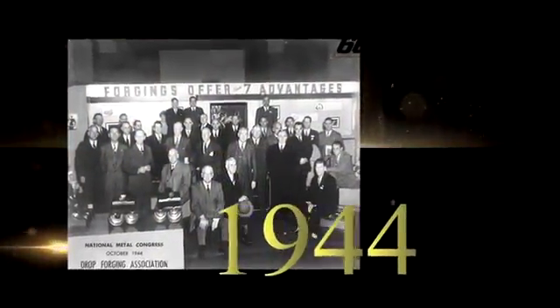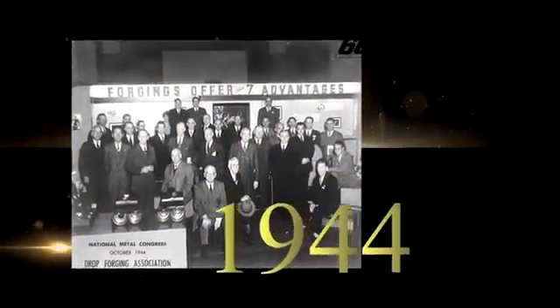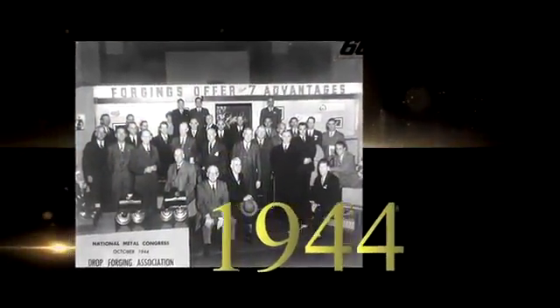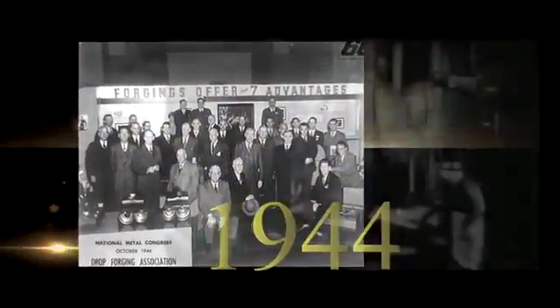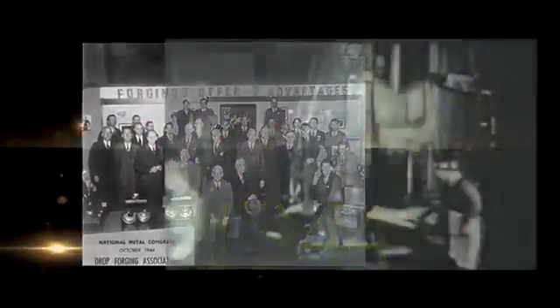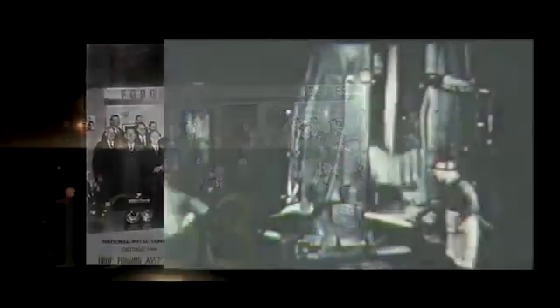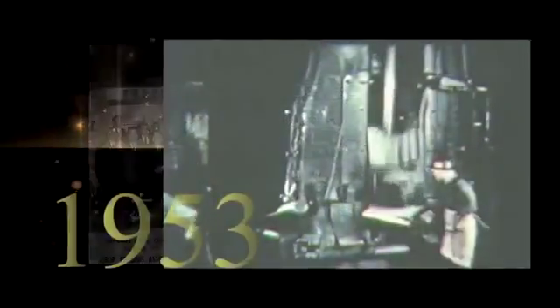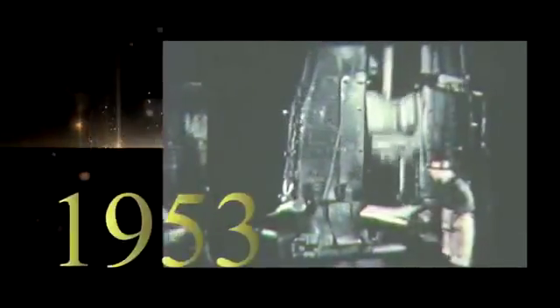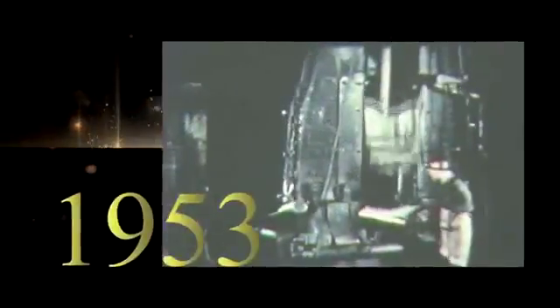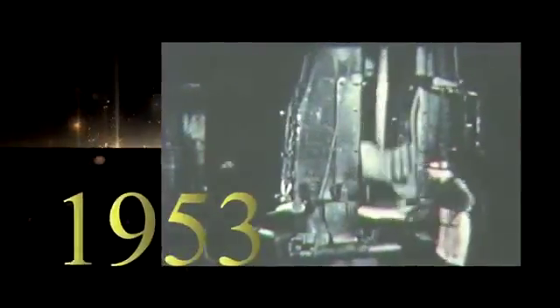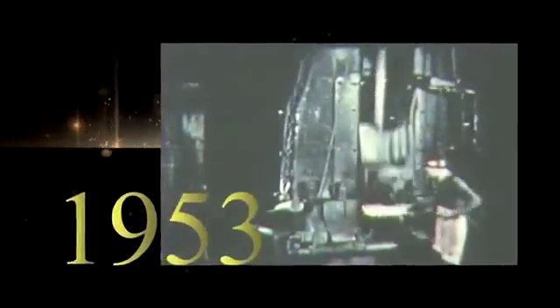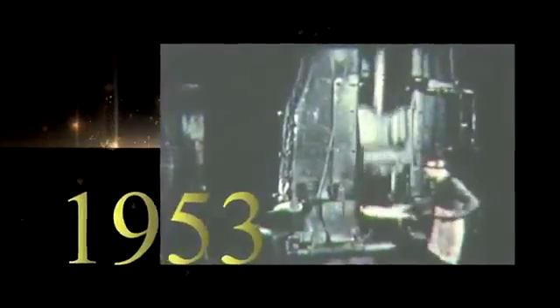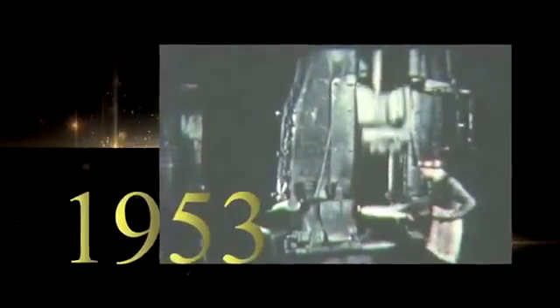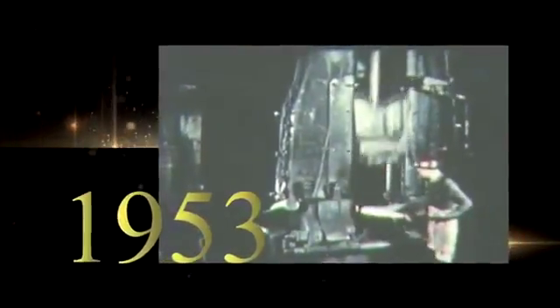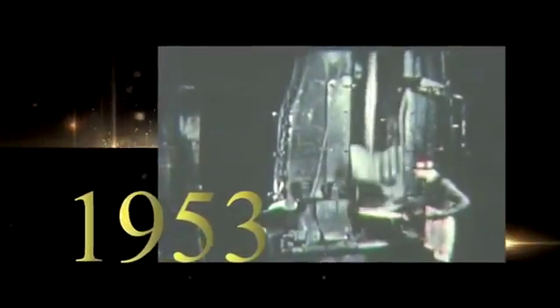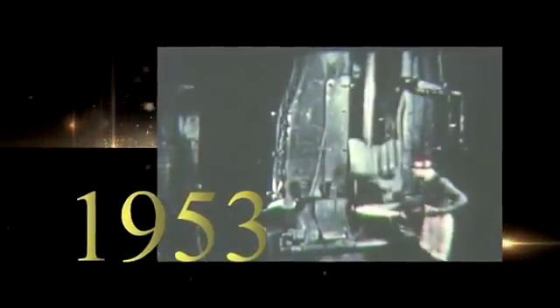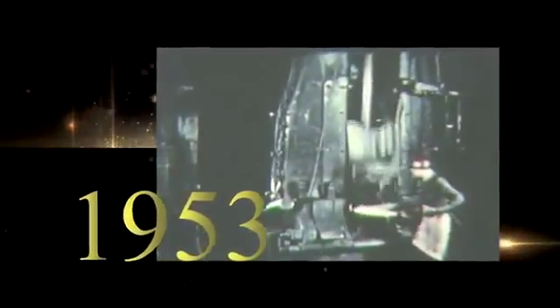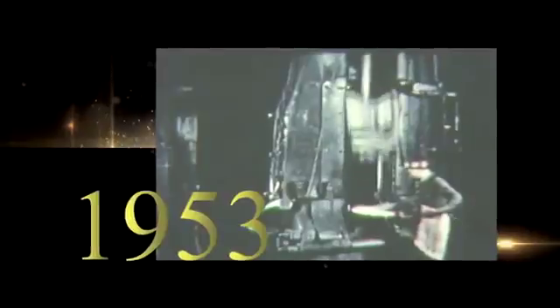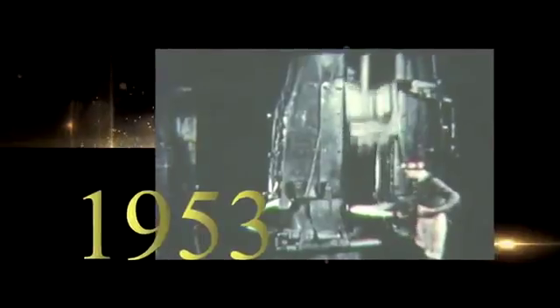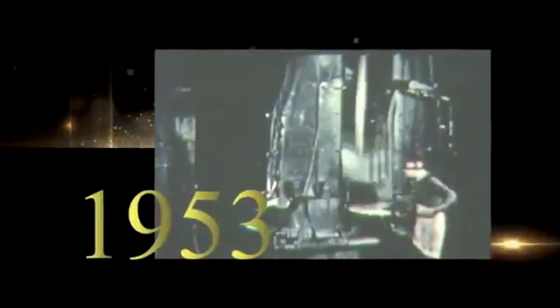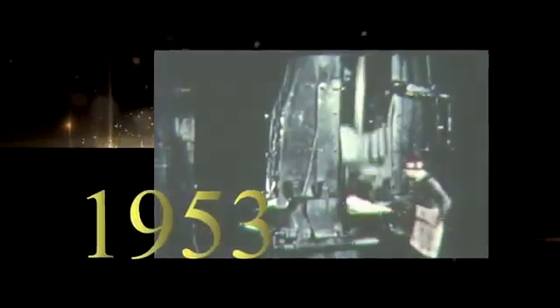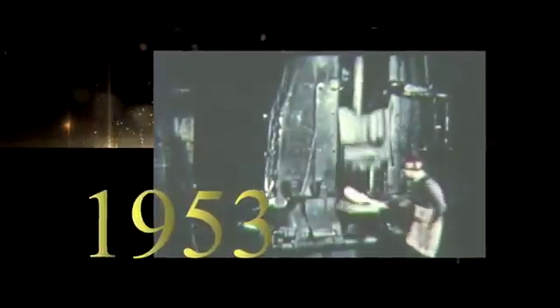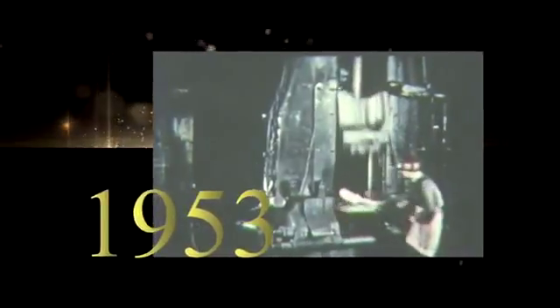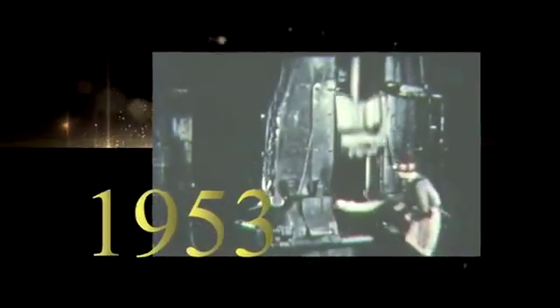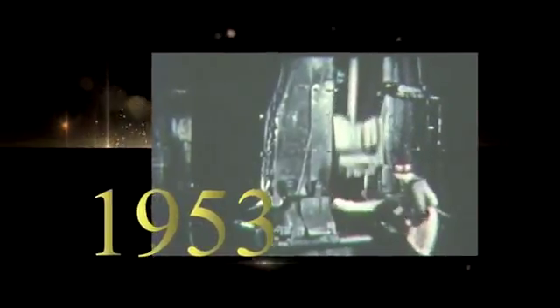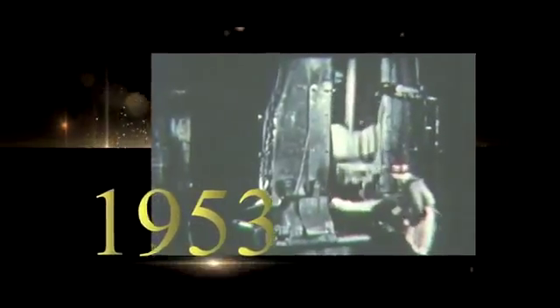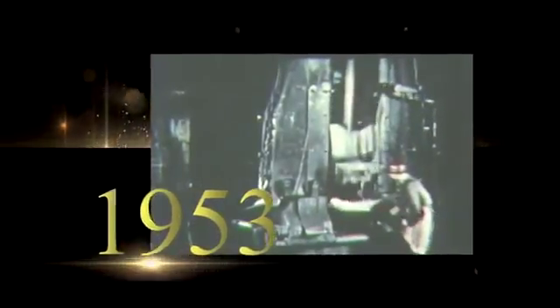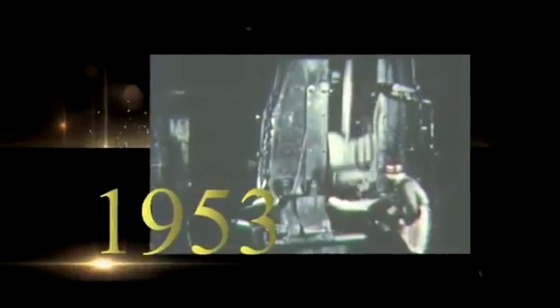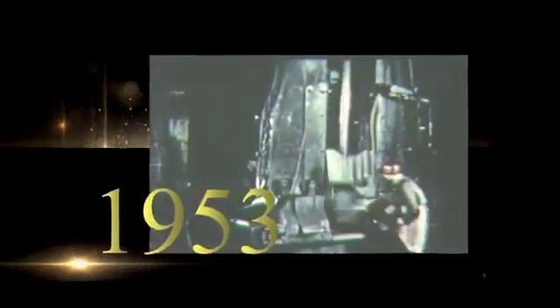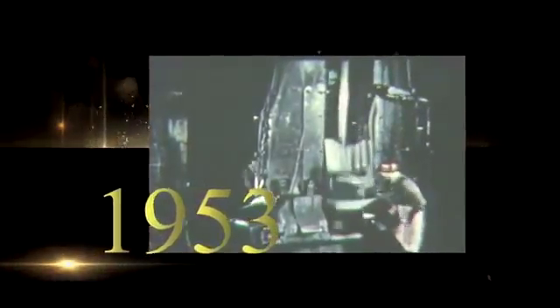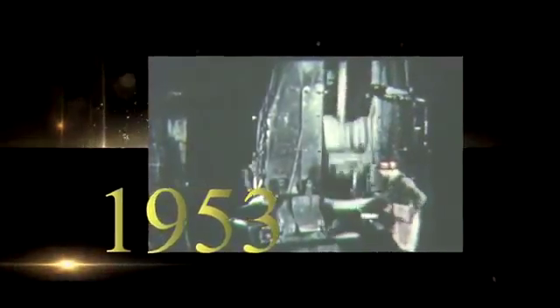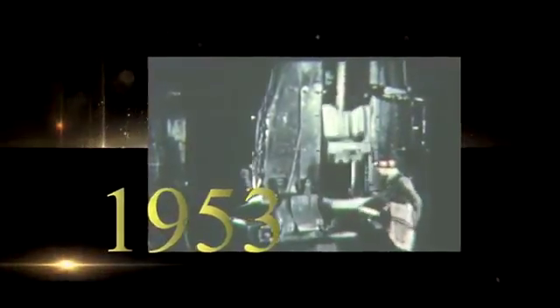Steam hammers using closed dies produce drop forgings weighing up to several tons.